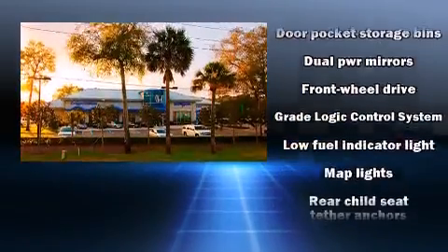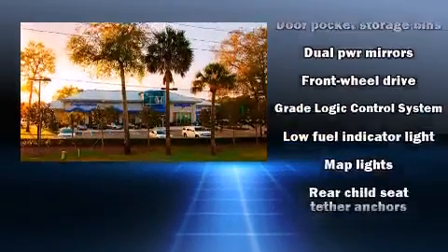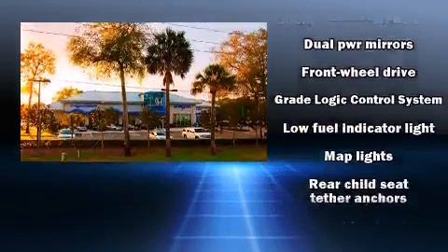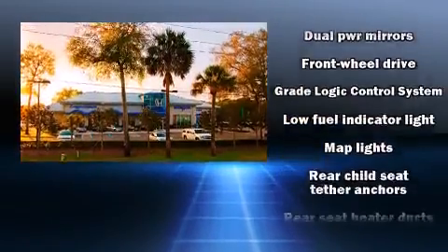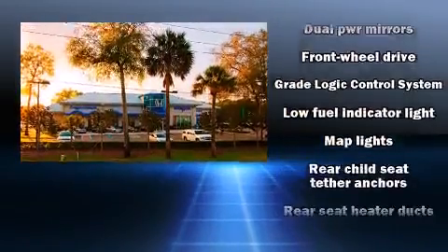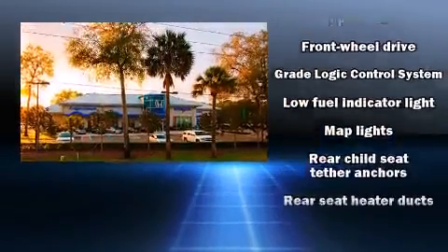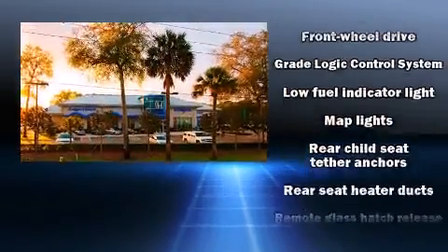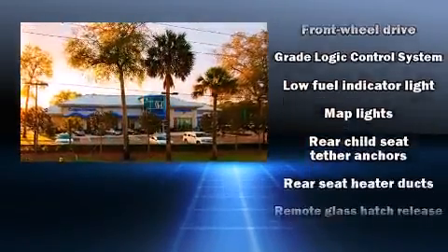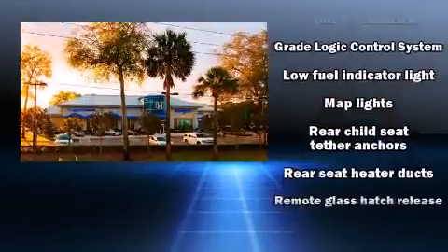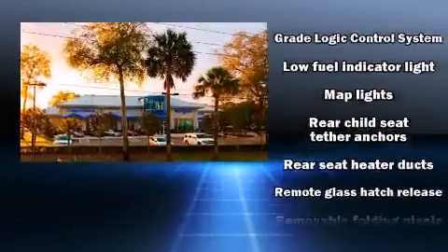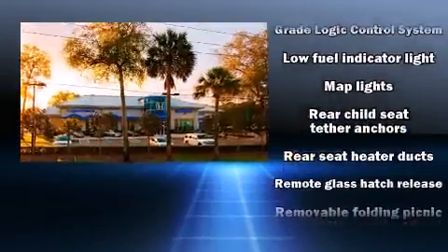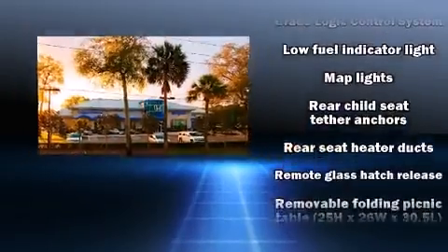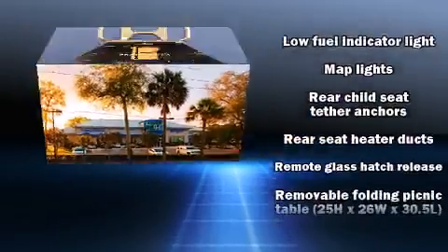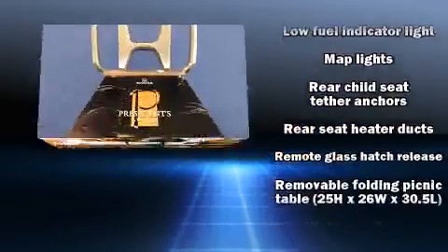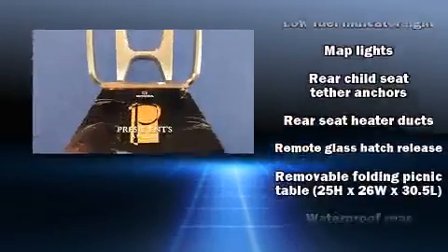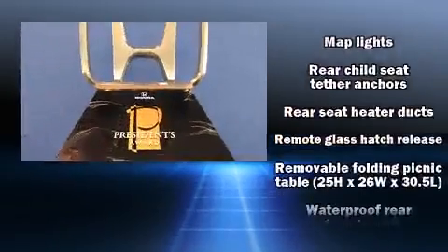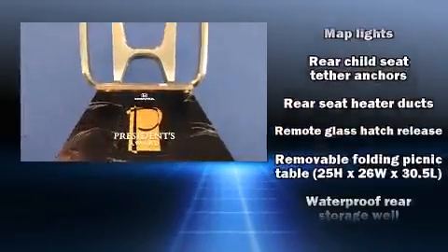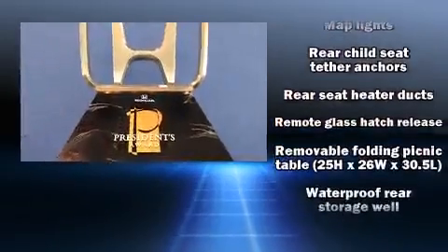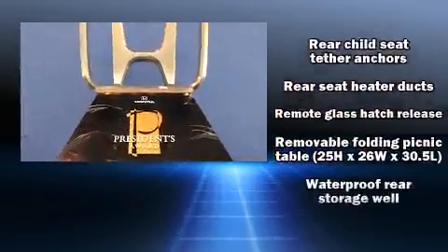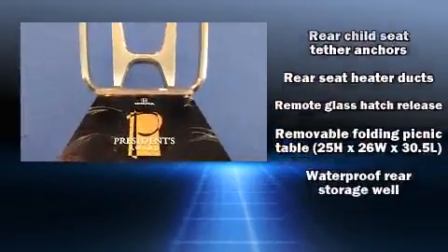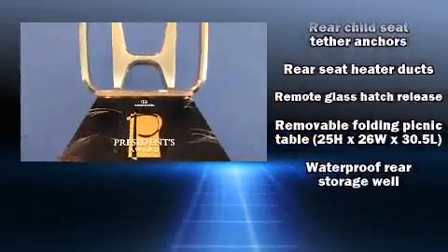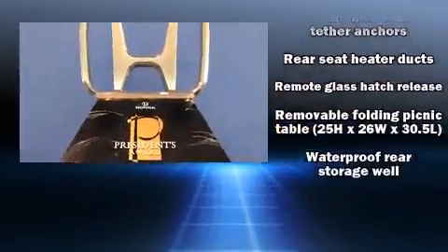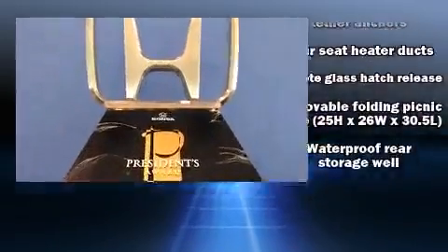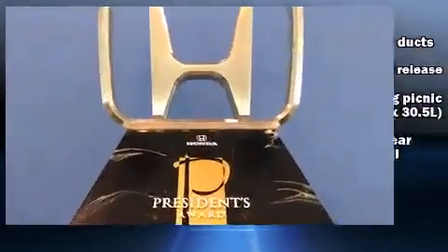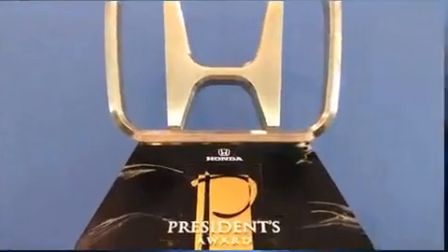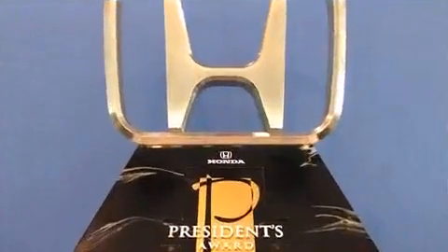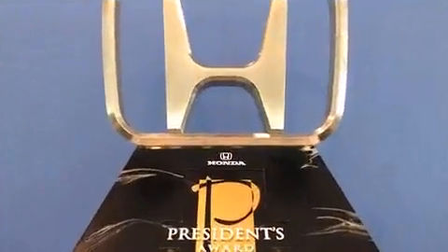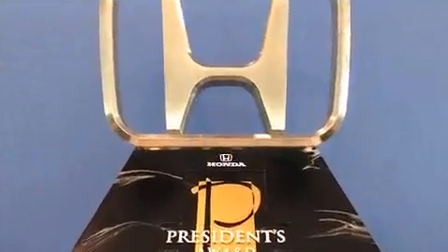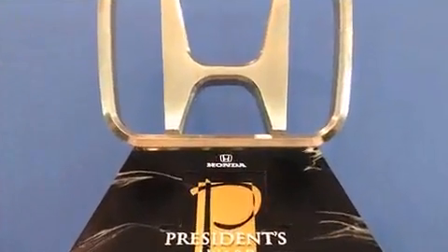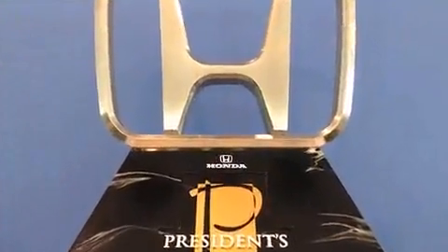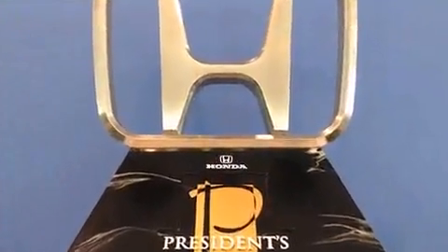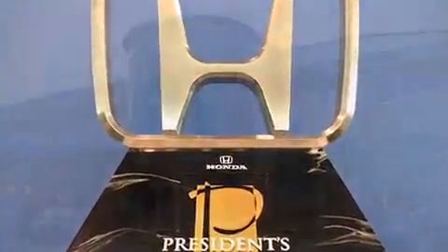Top features include front bucket seats, a rear window wiper, a tachometer, and one-touch window functionality.